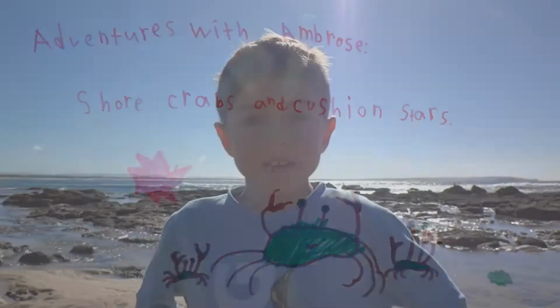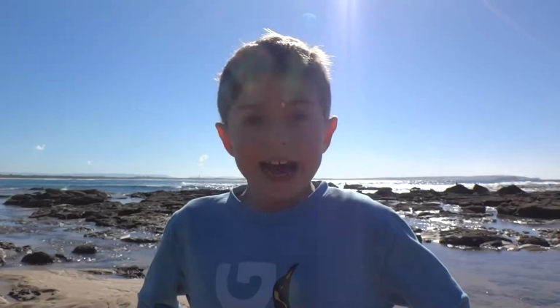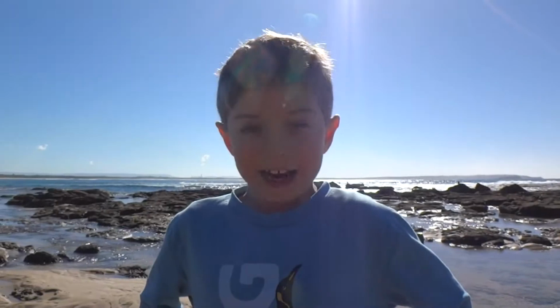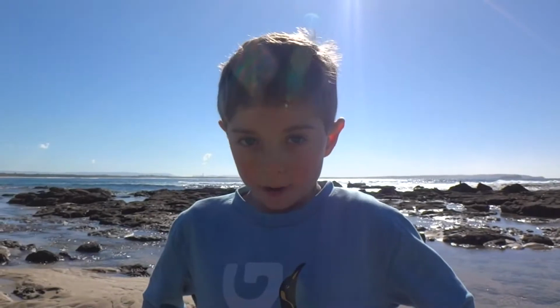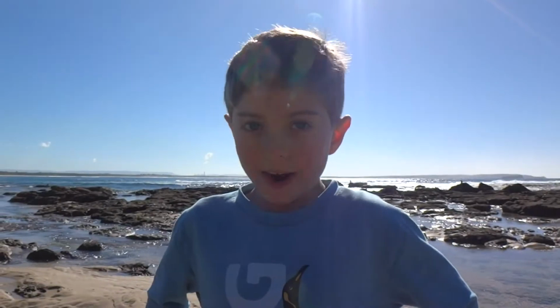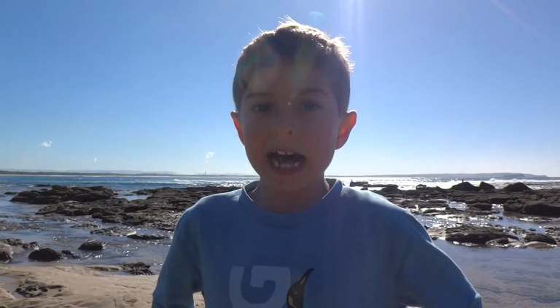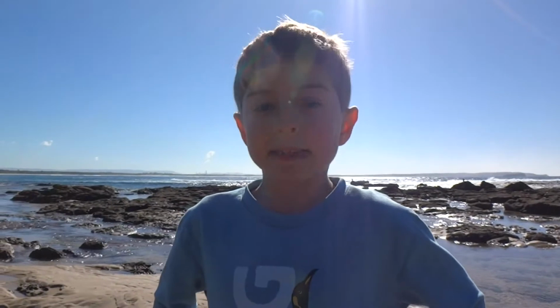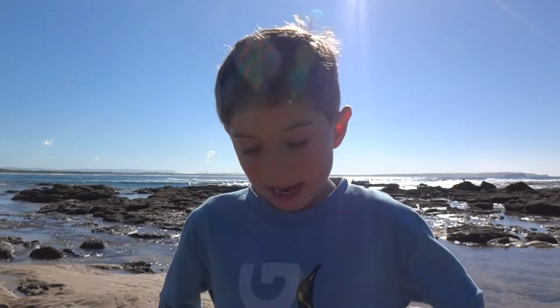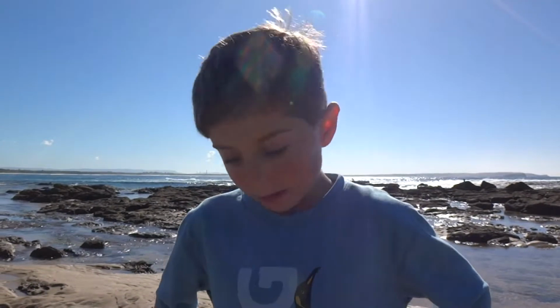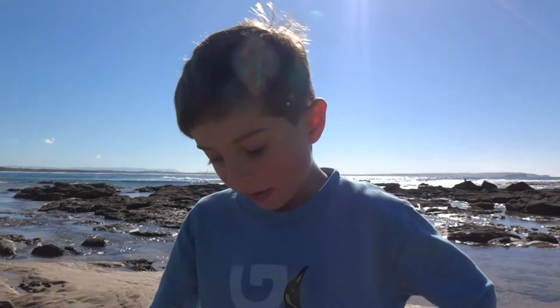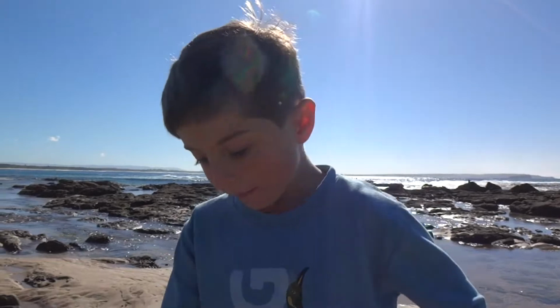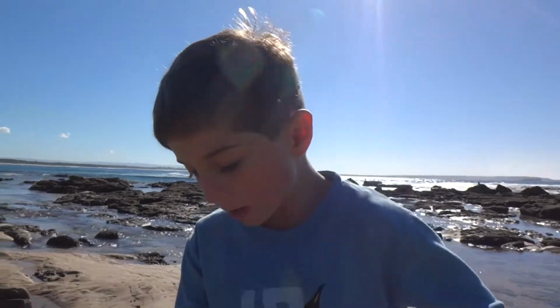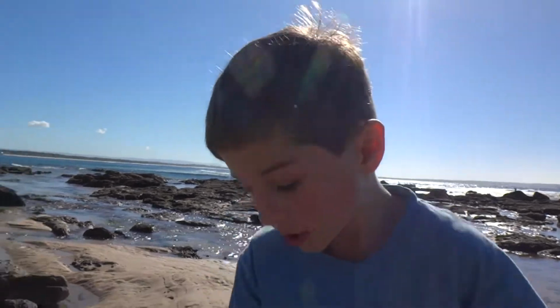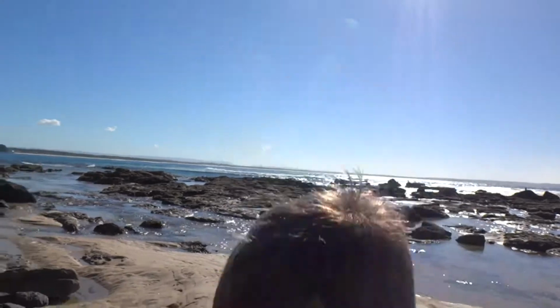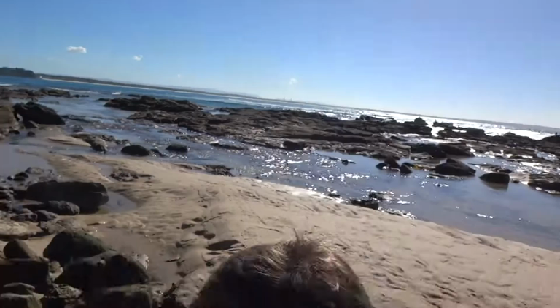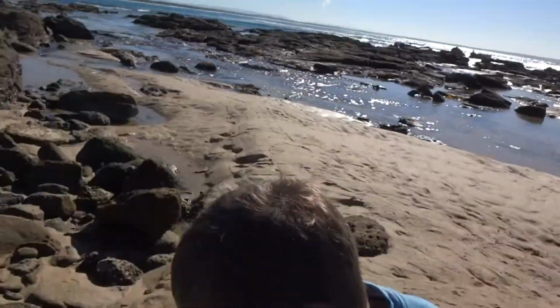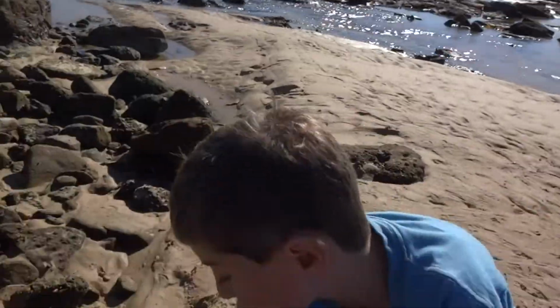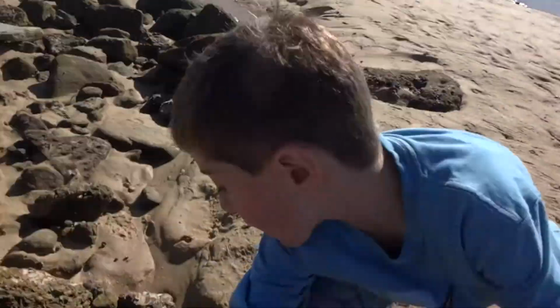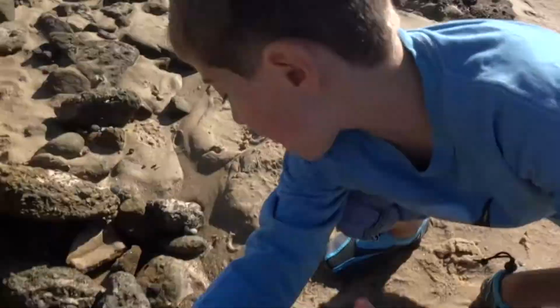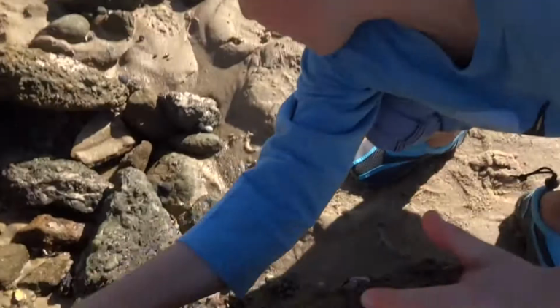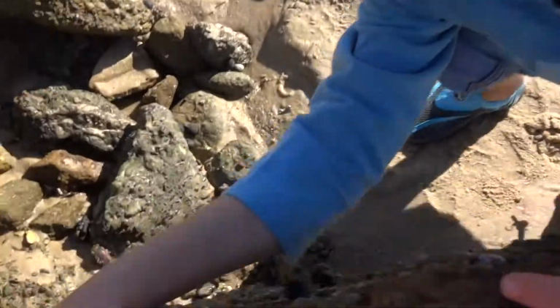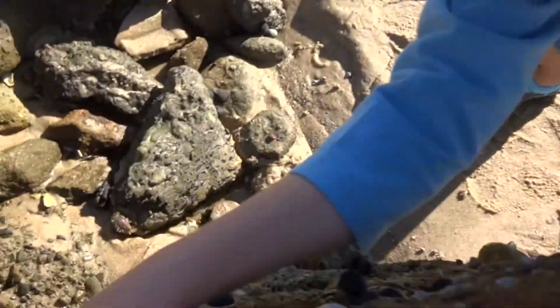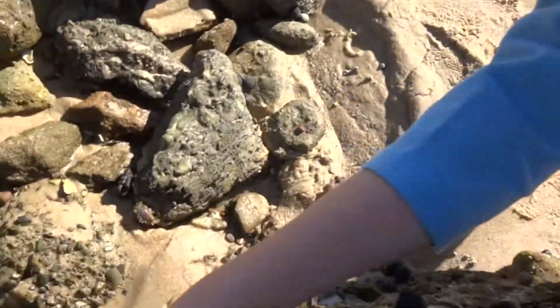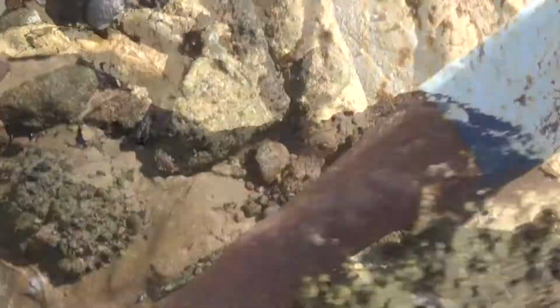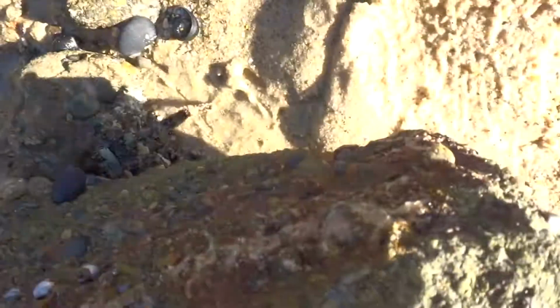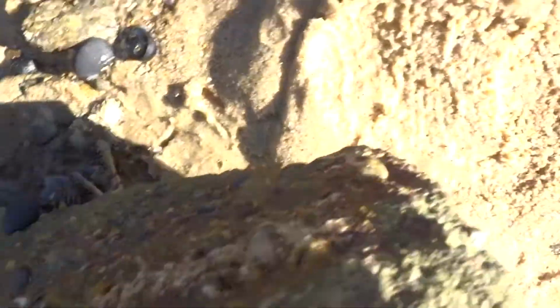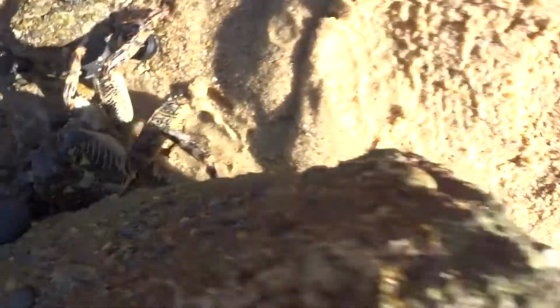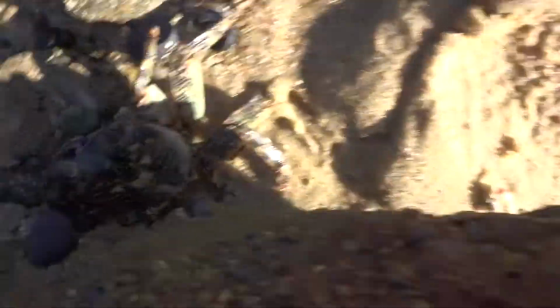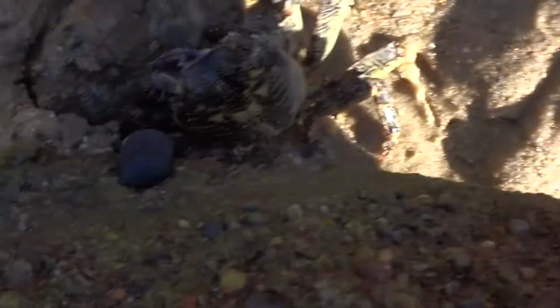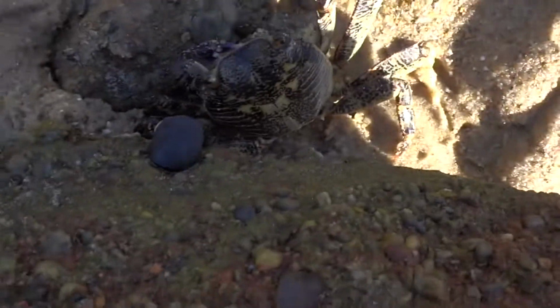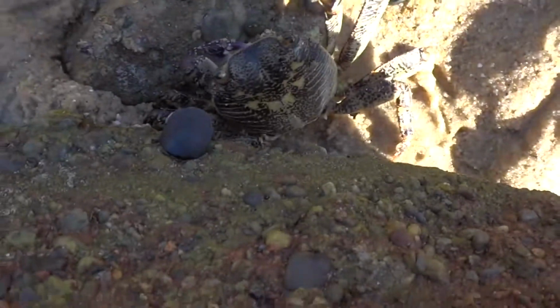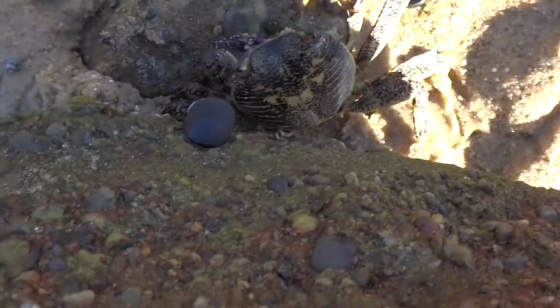Hello, my name is Amos. I found a giant crab here. Yep, there it is.